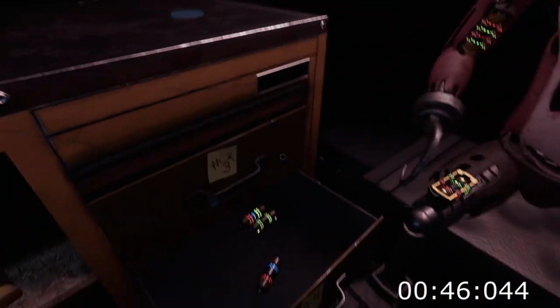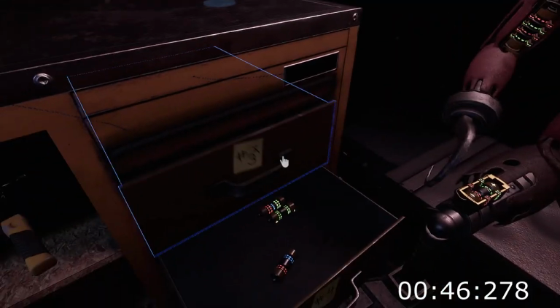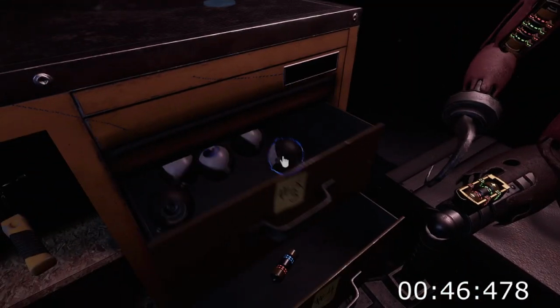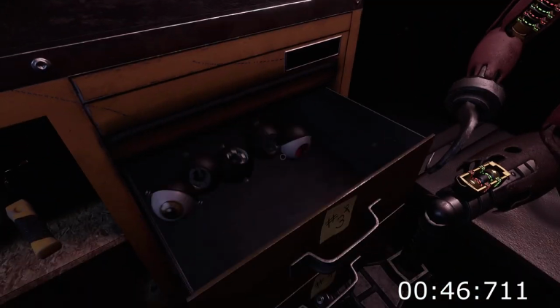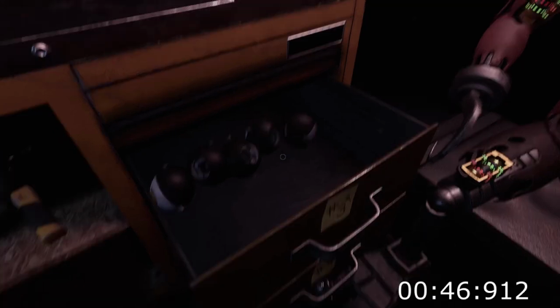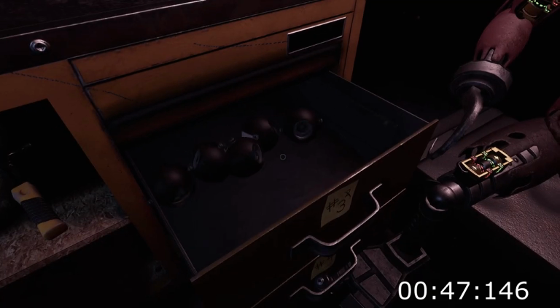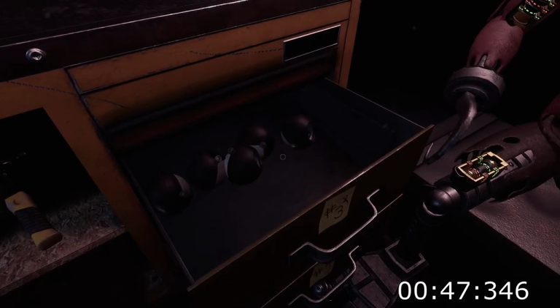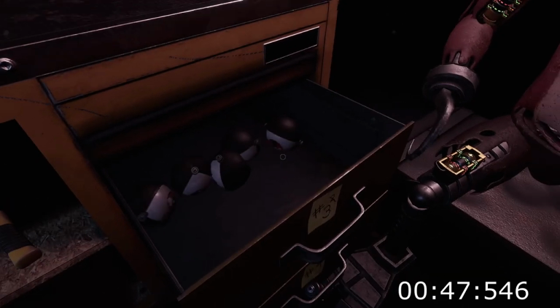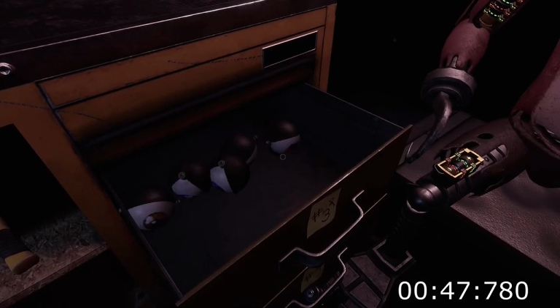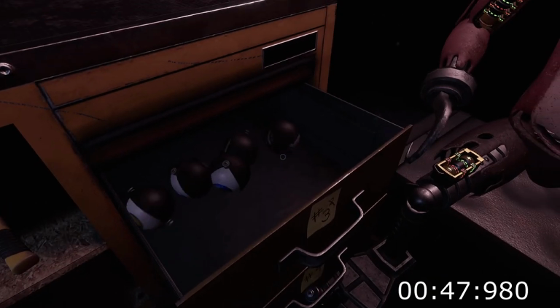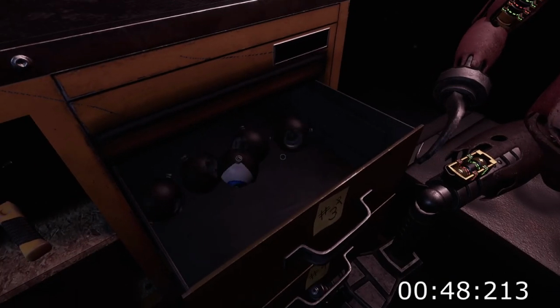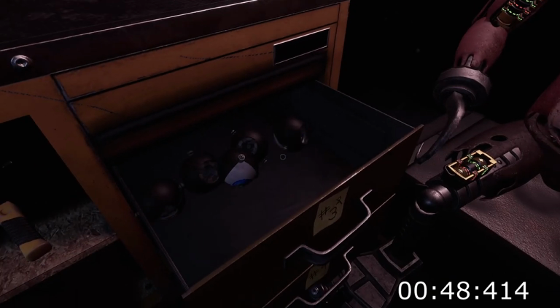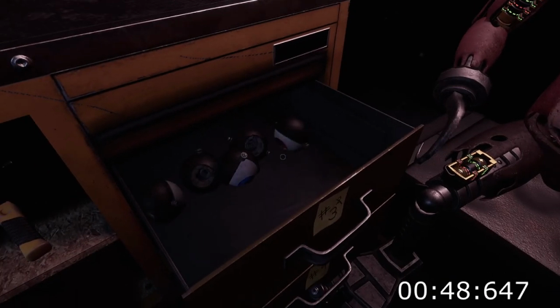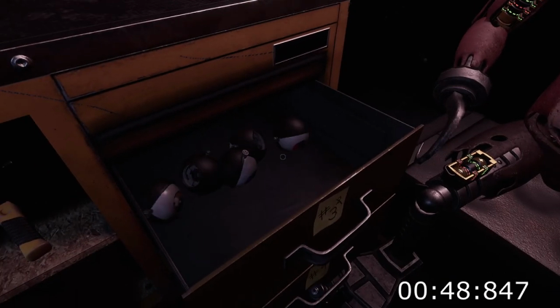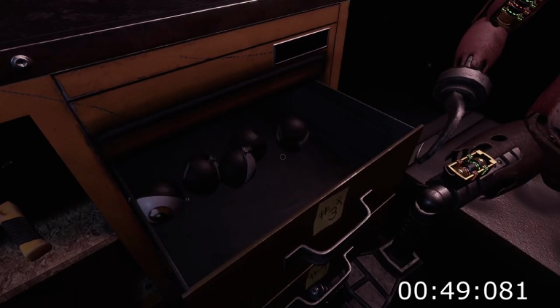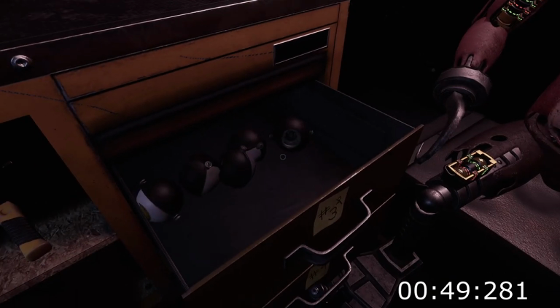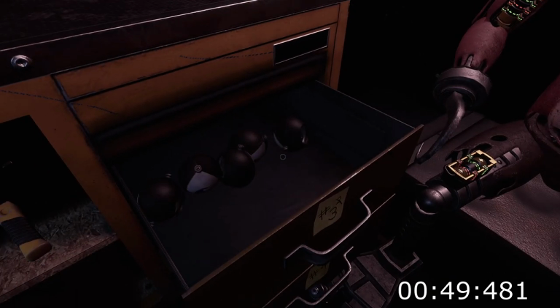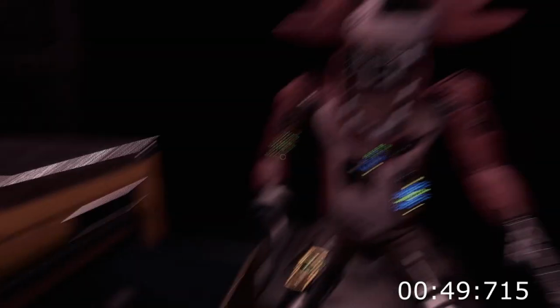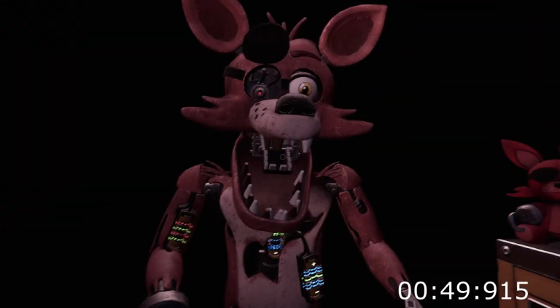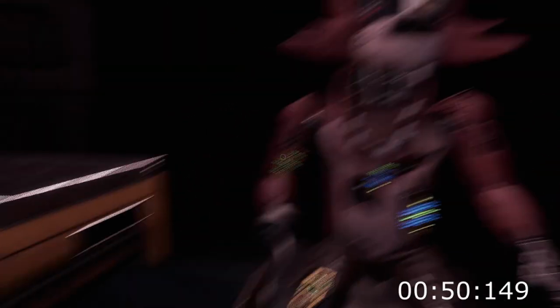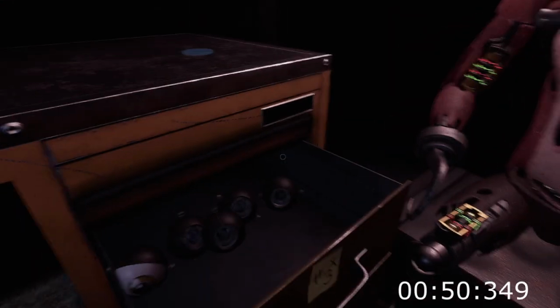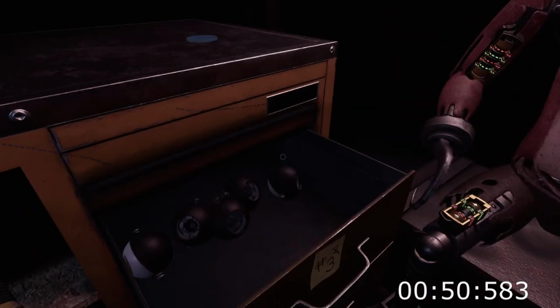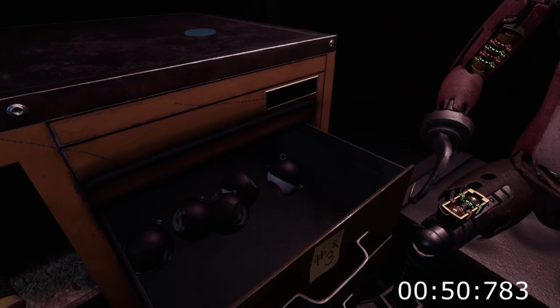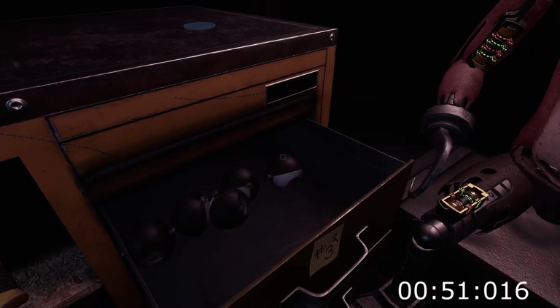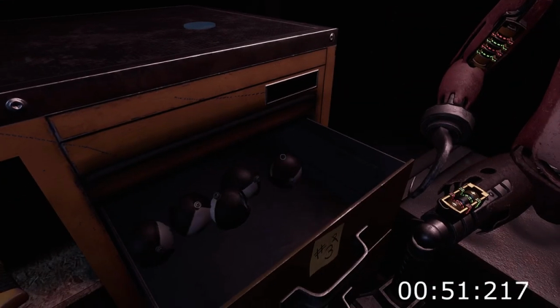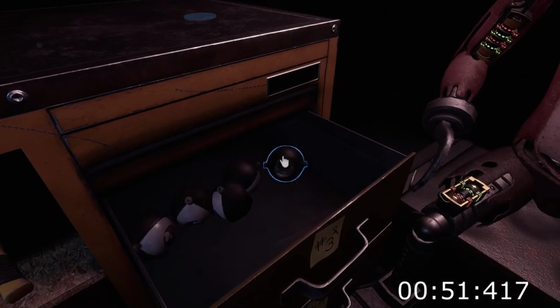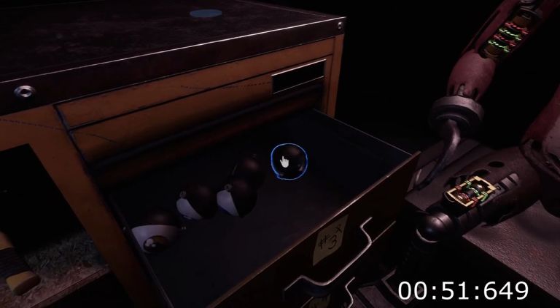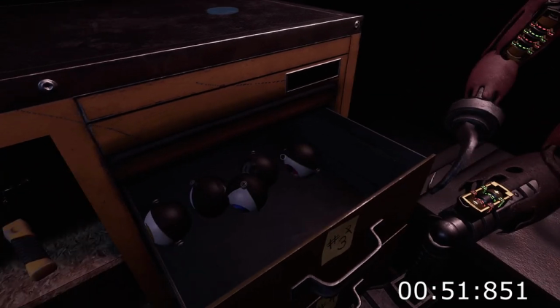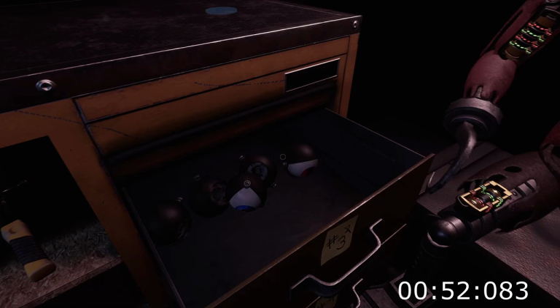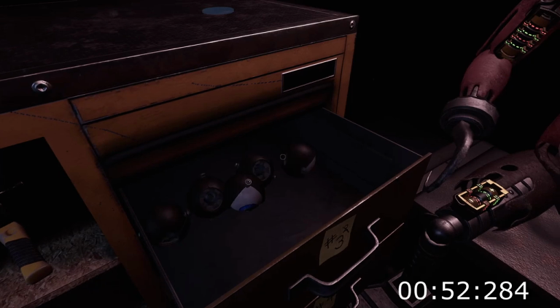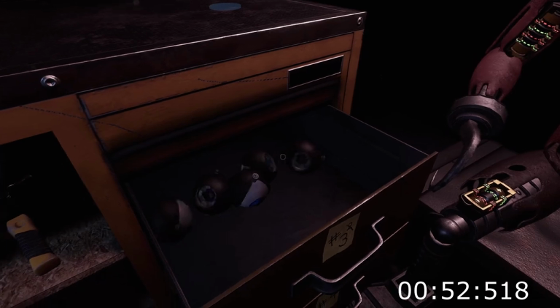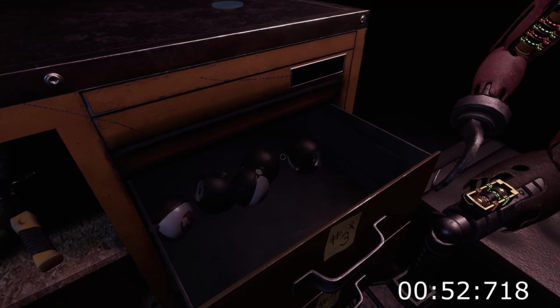Good job. Retrieve Foxy's eye from drawer number three. When Foxy's eye patch is fully open, place the eye back into his eye socket.